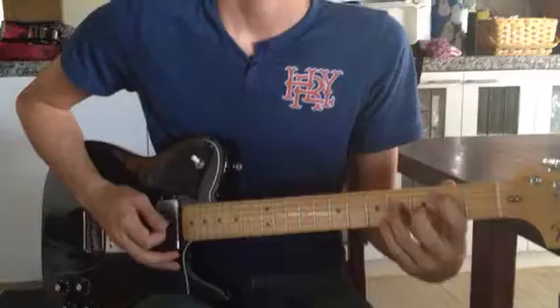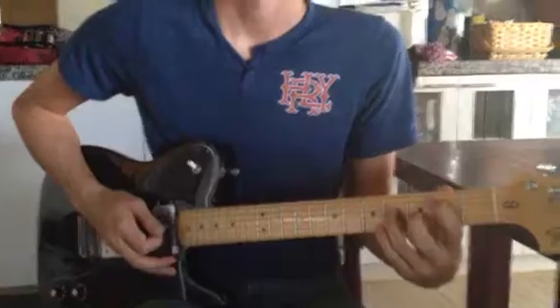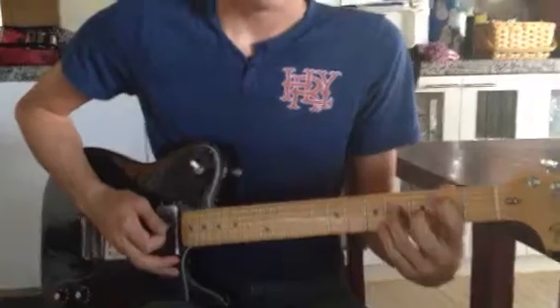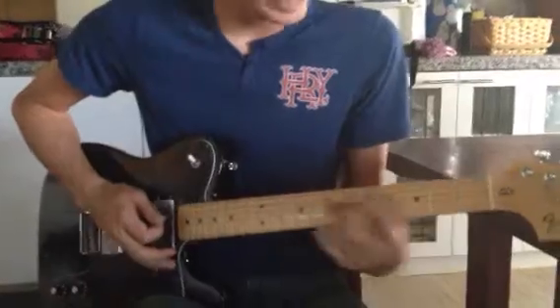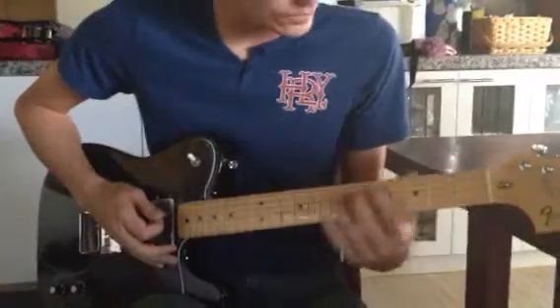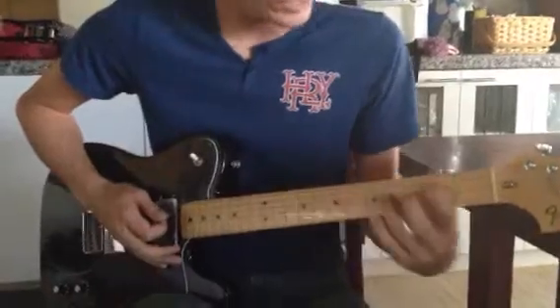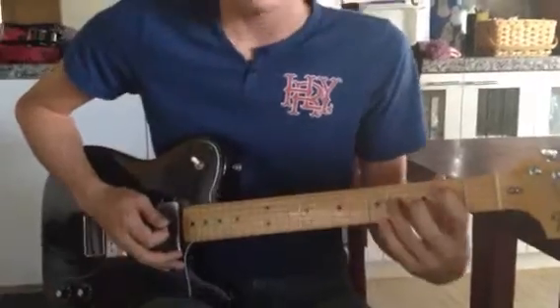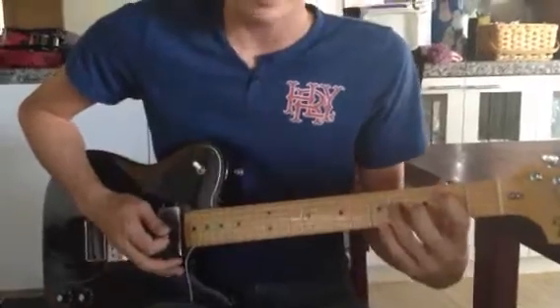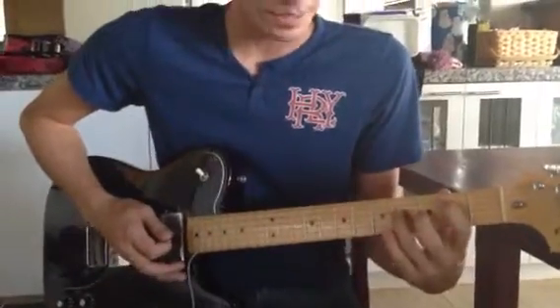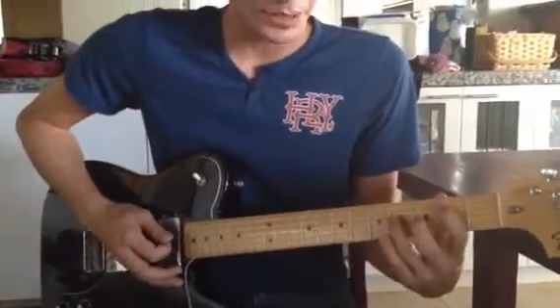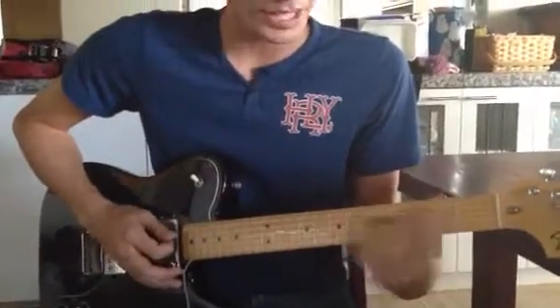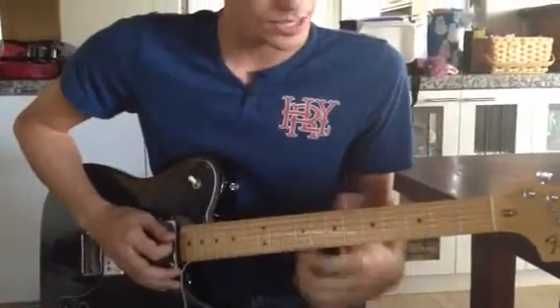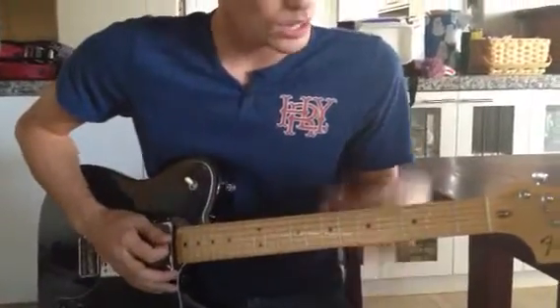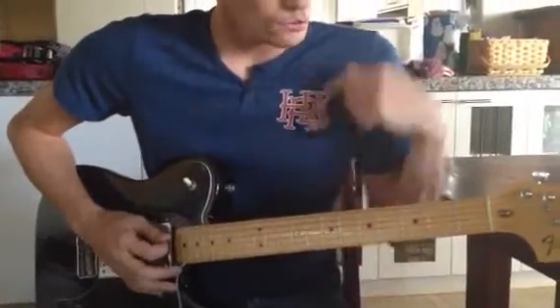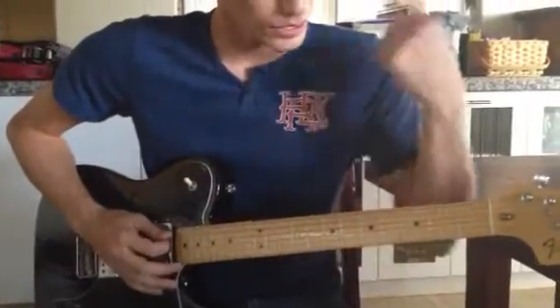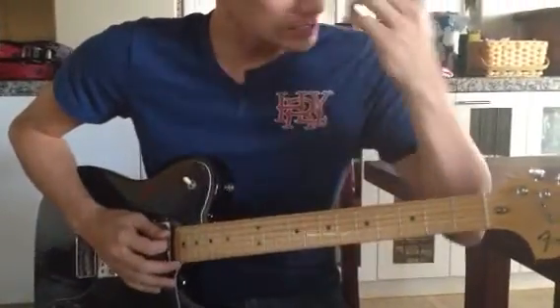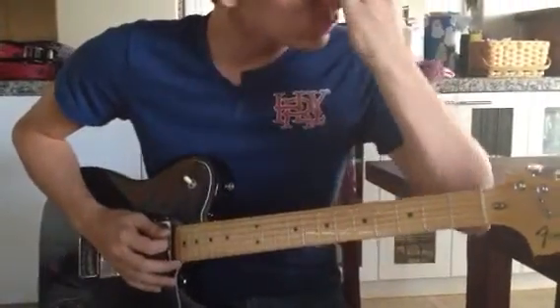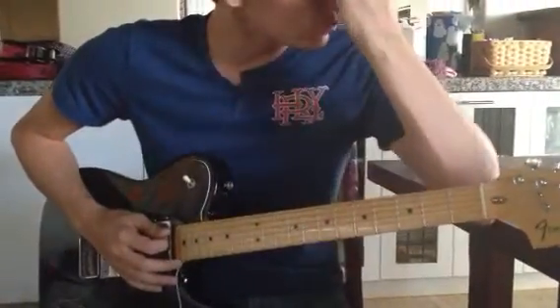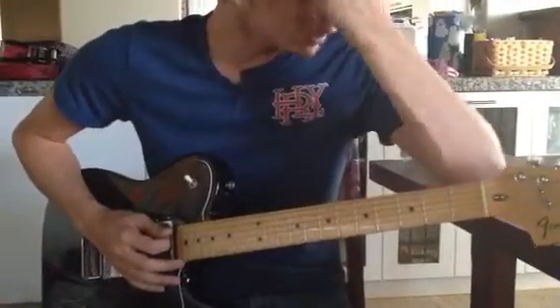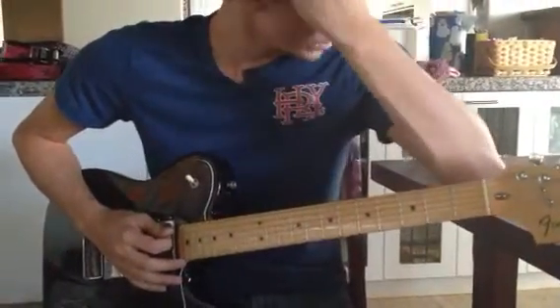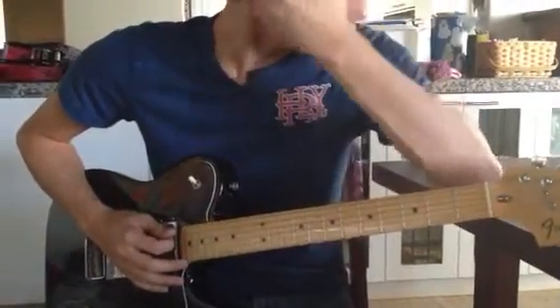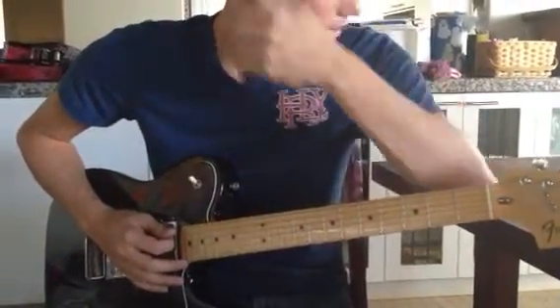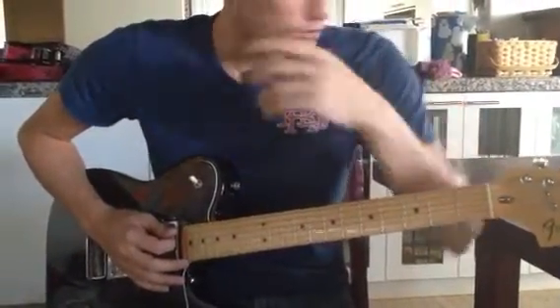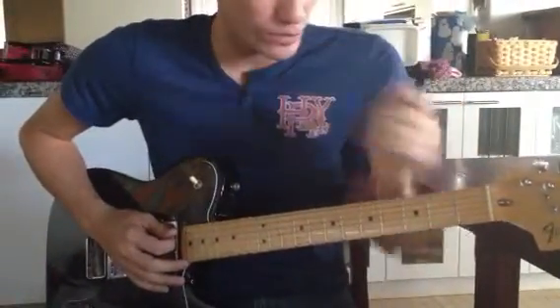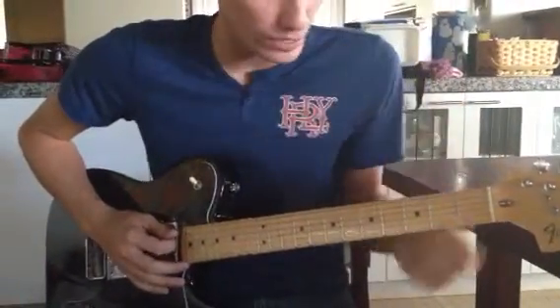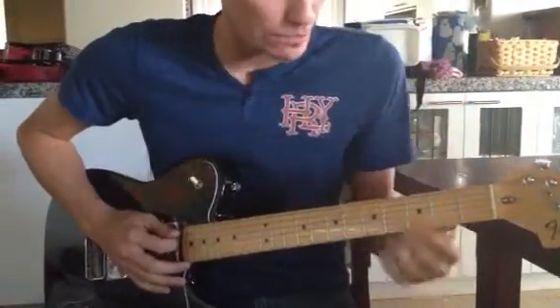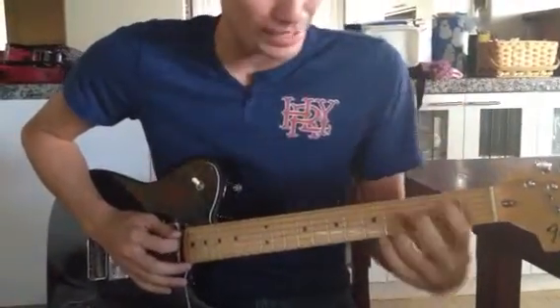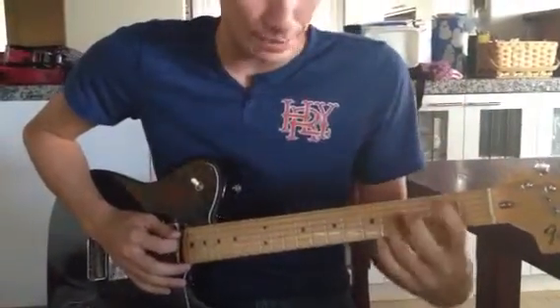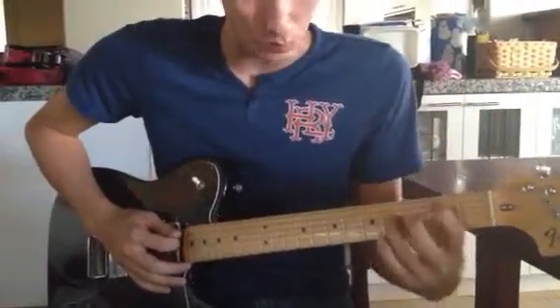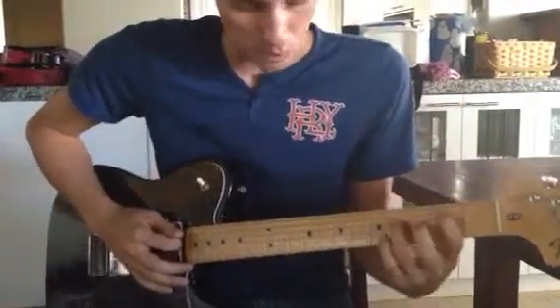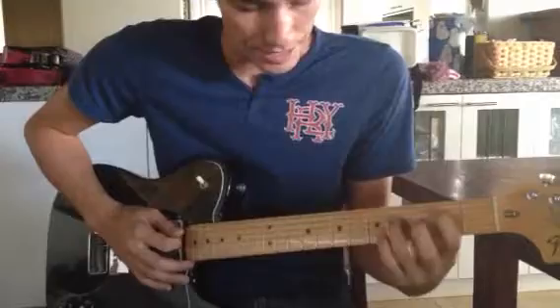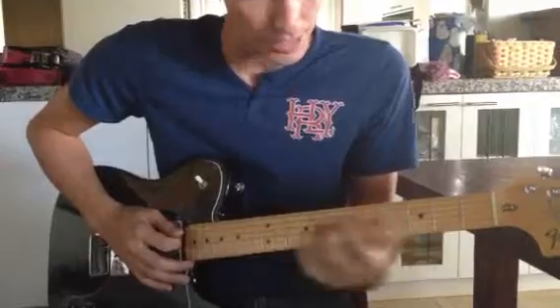Hey Livia, this is Brett with My Music Lessons. We're going to continue working on Thank You for the Venom by My Chemical Romance.